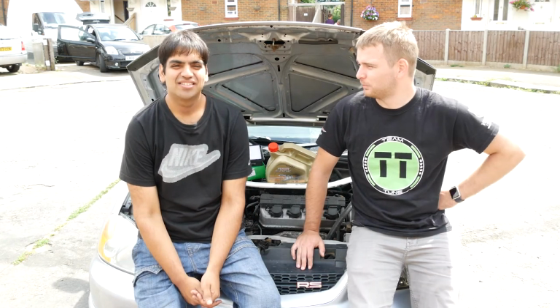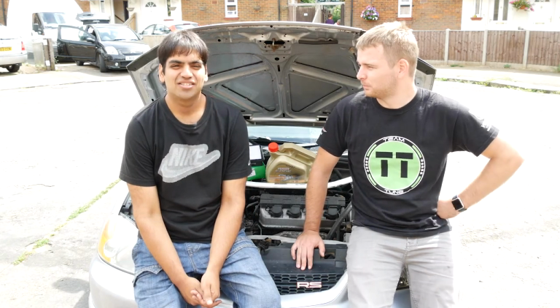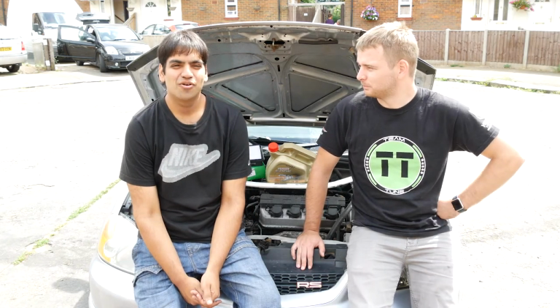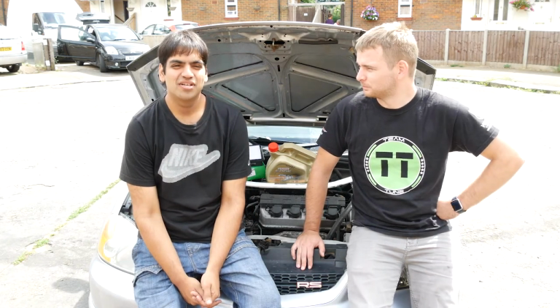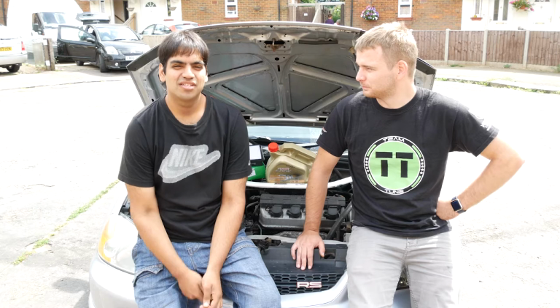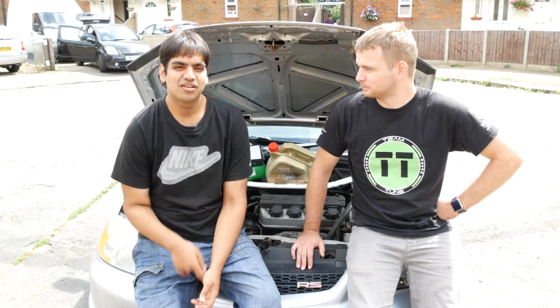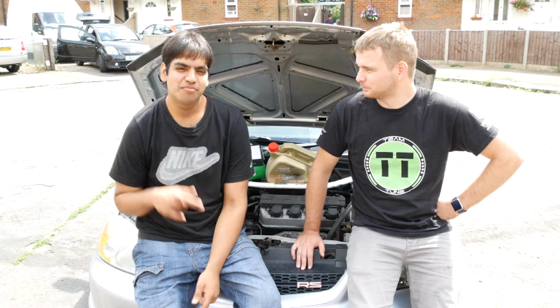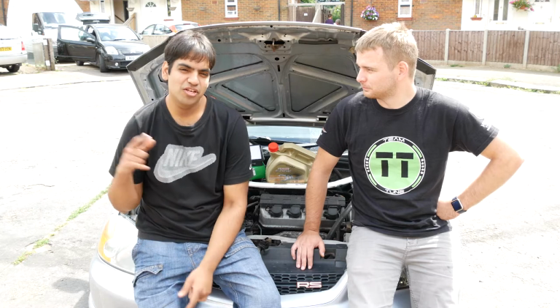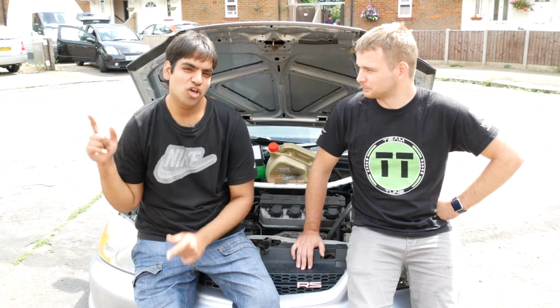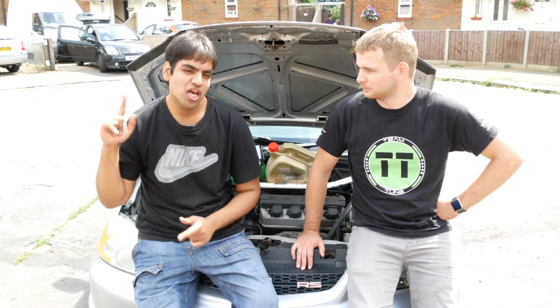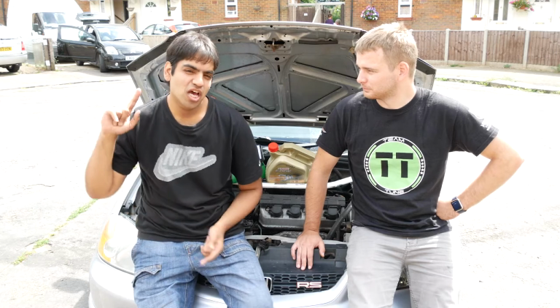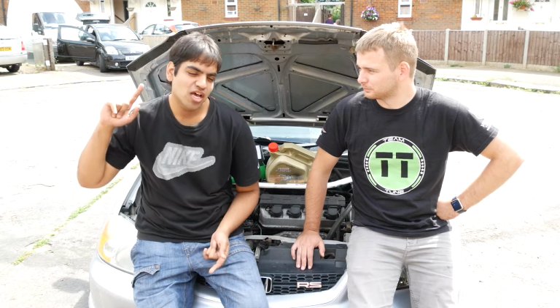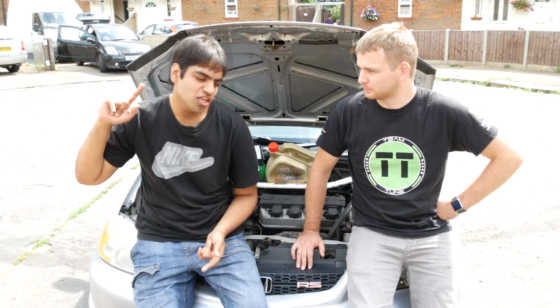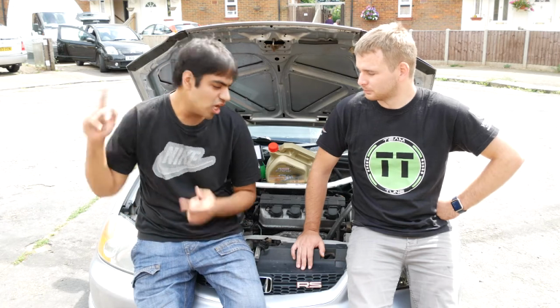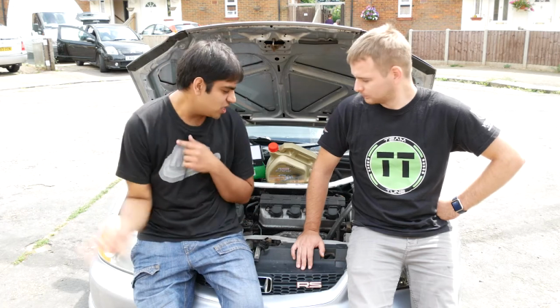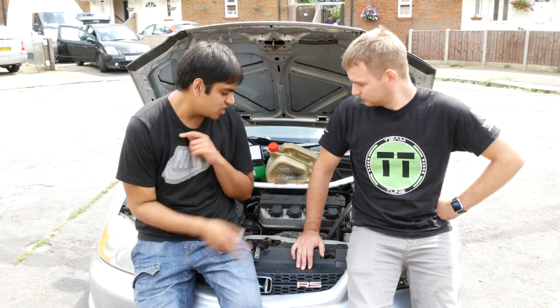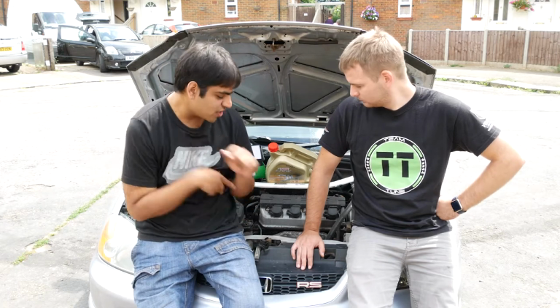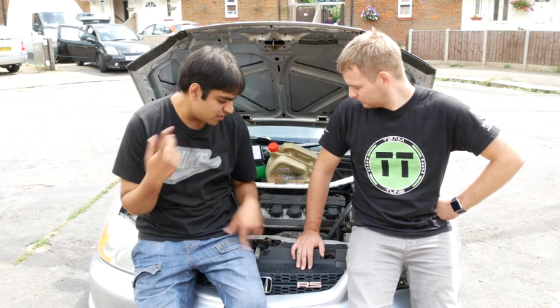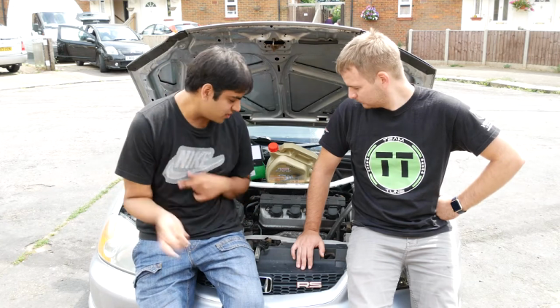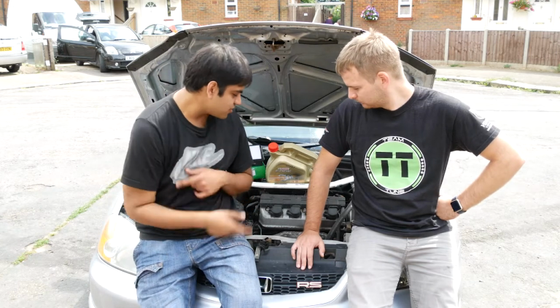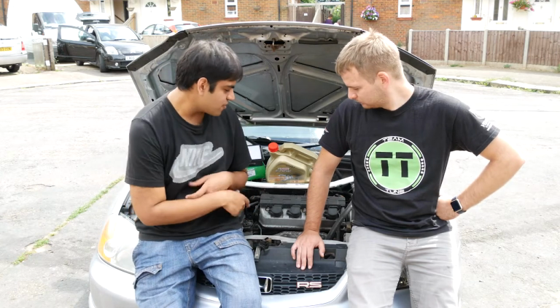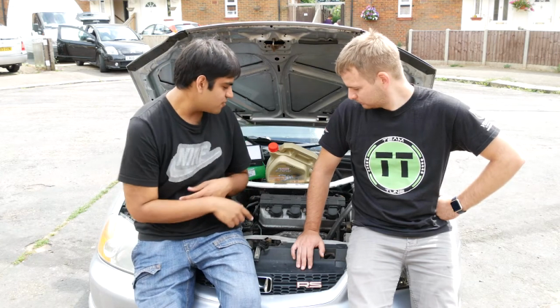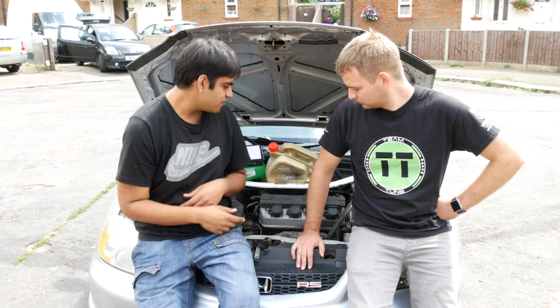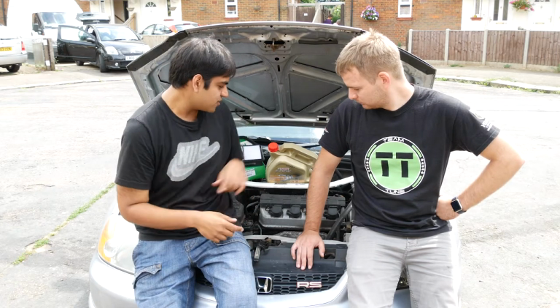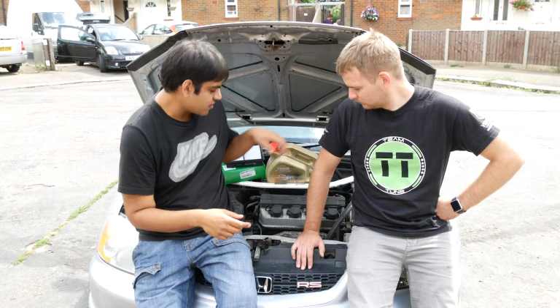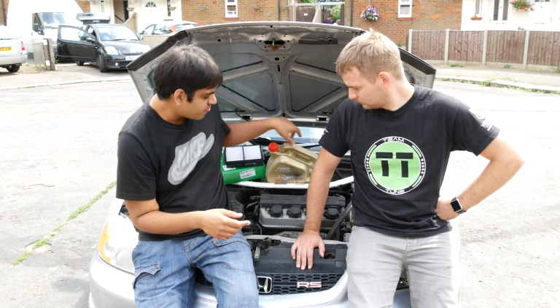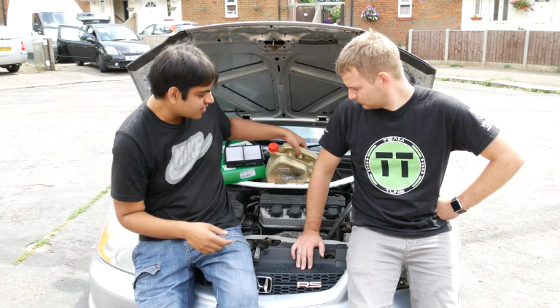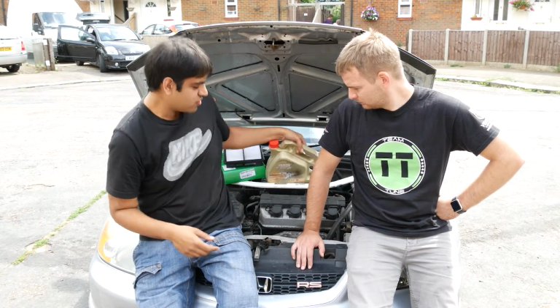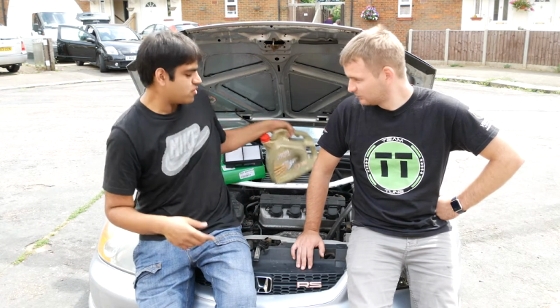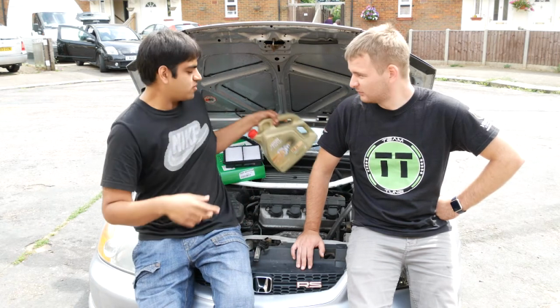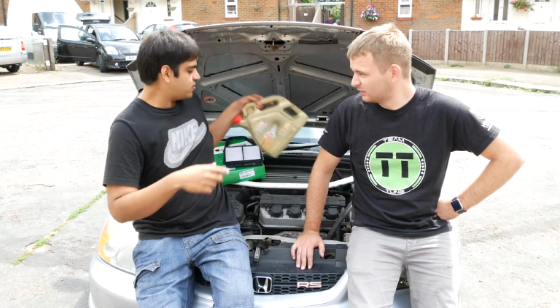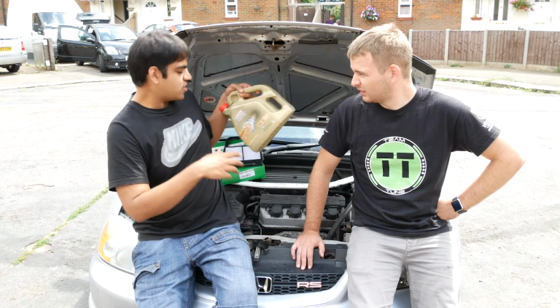We're just gonna be doing a yearly service. Just a basic one today.